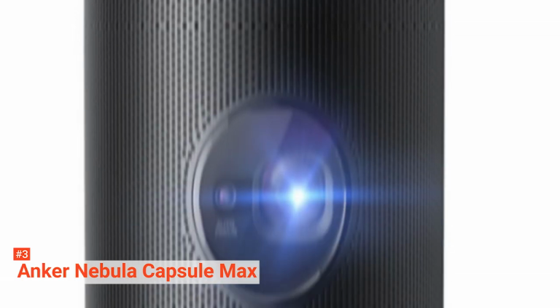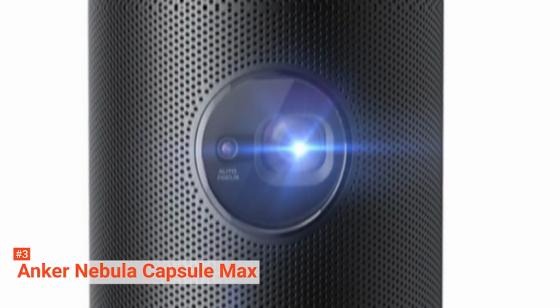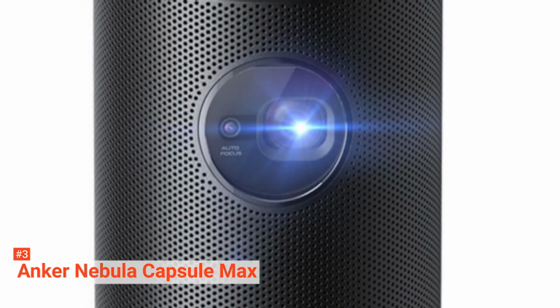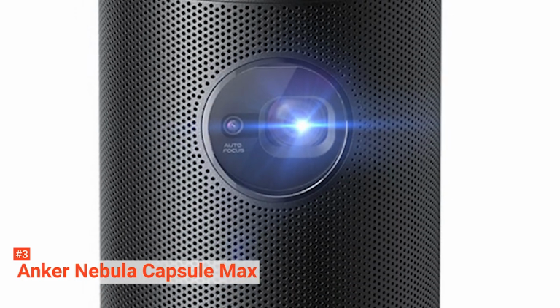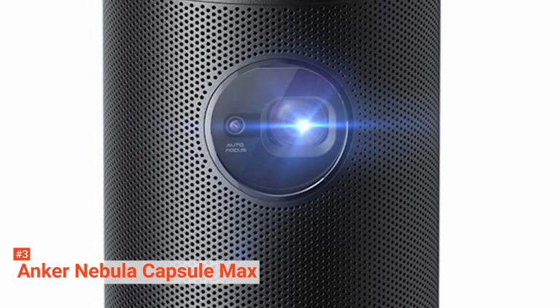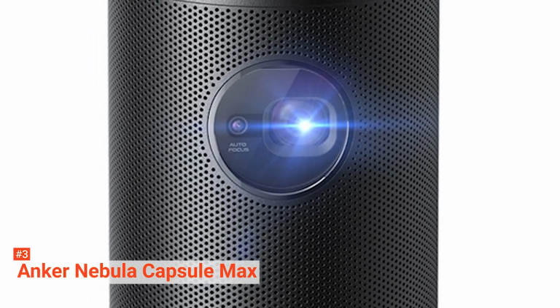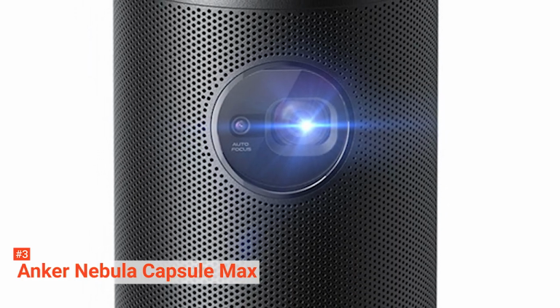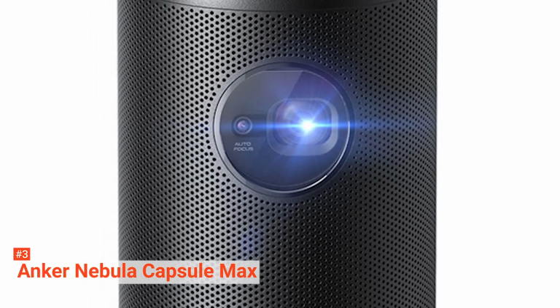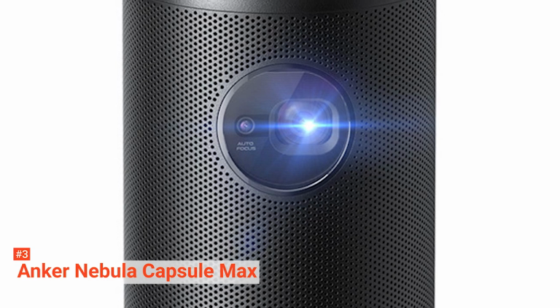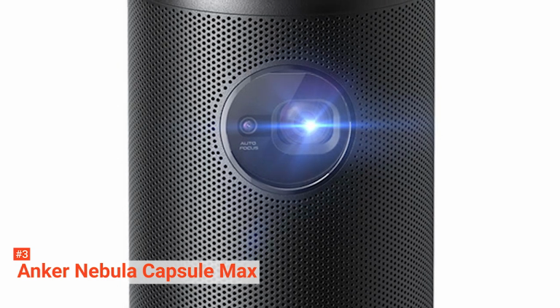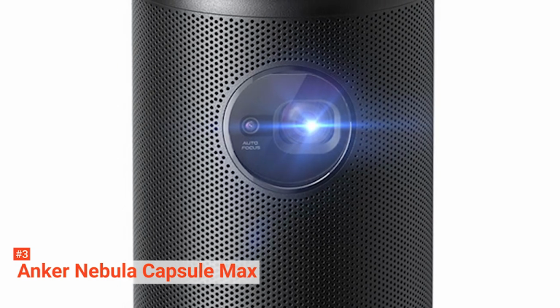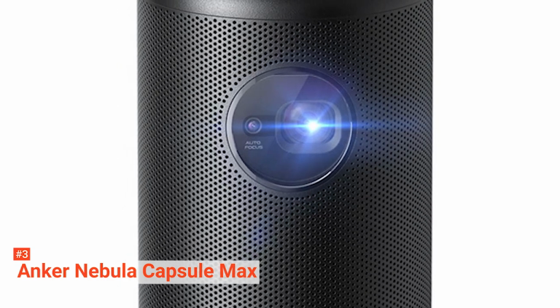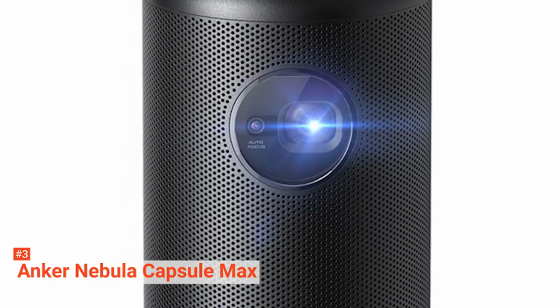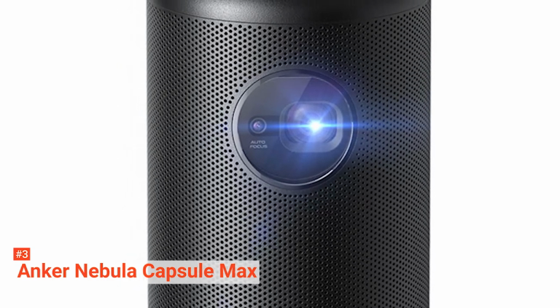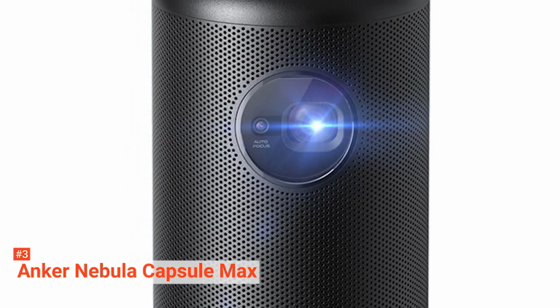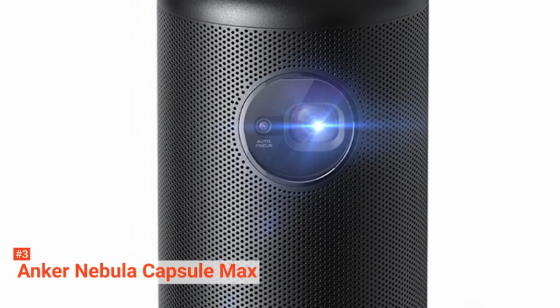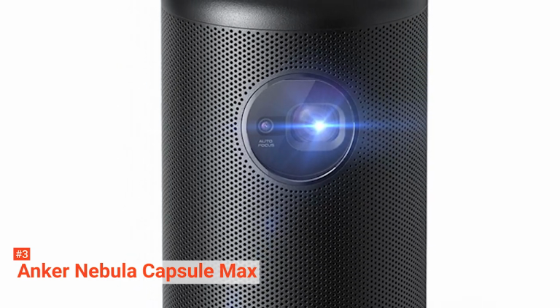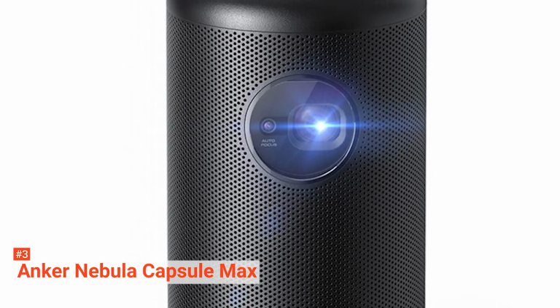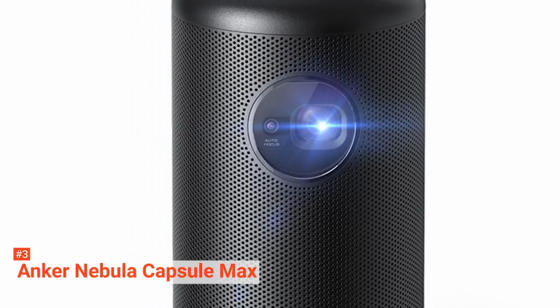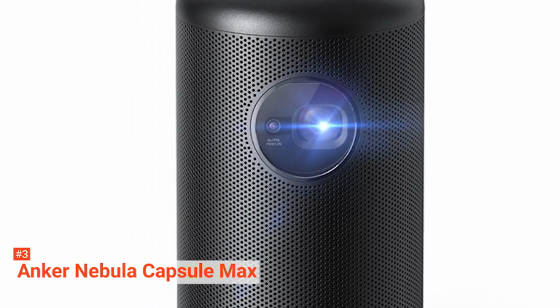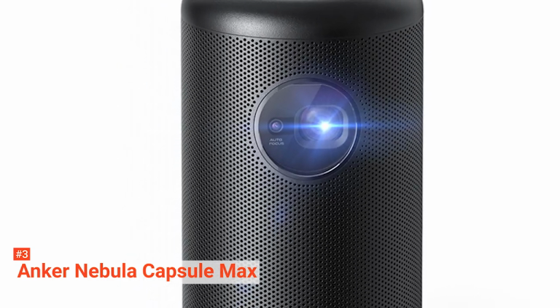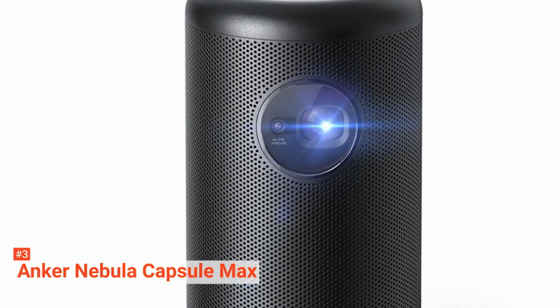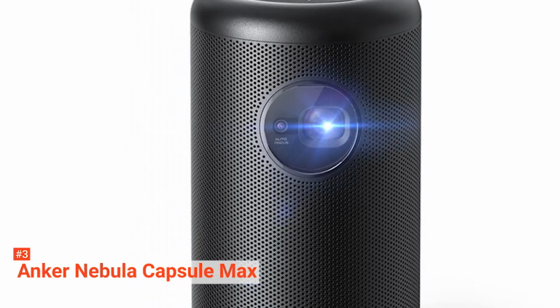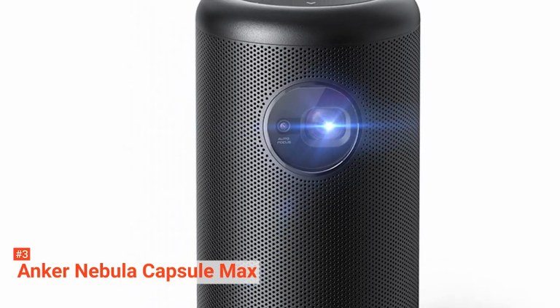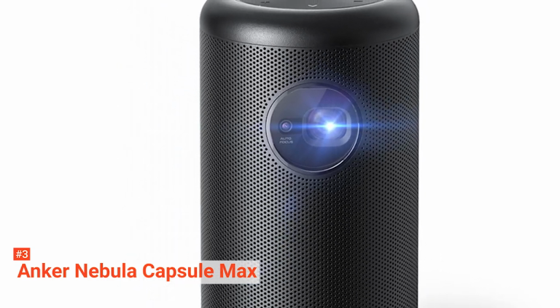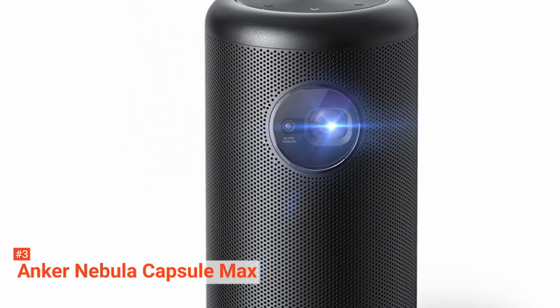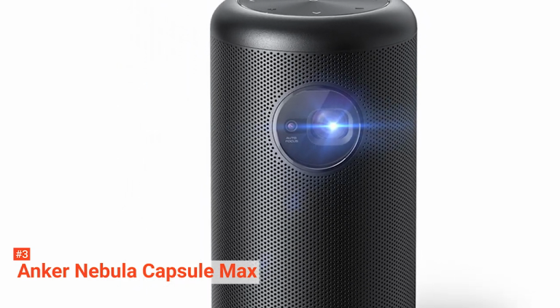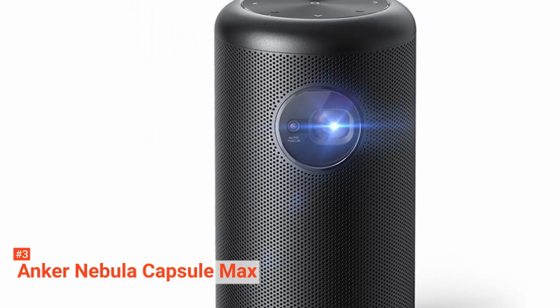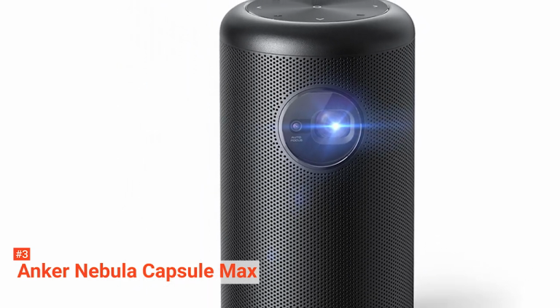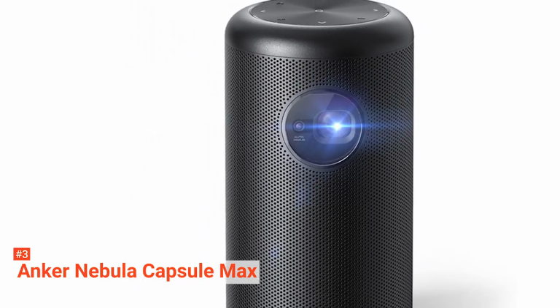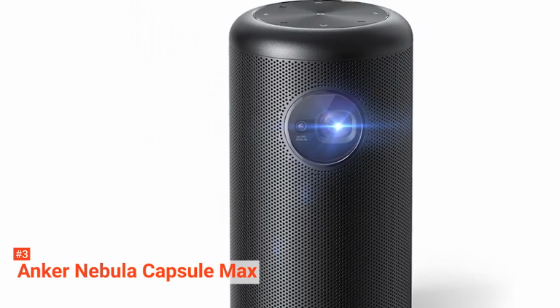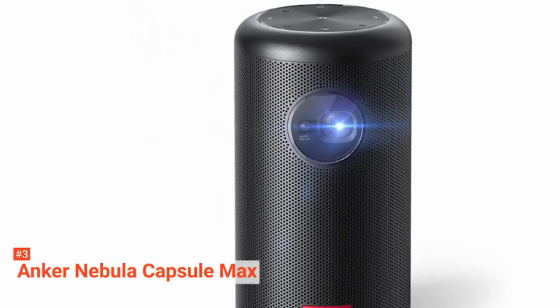The Anker Nebula Capsule is a perfect portable projector for those who suddenly crave entertainment on the go.